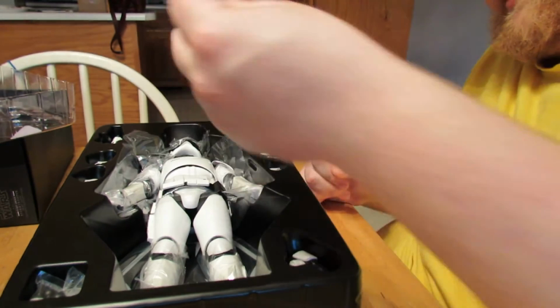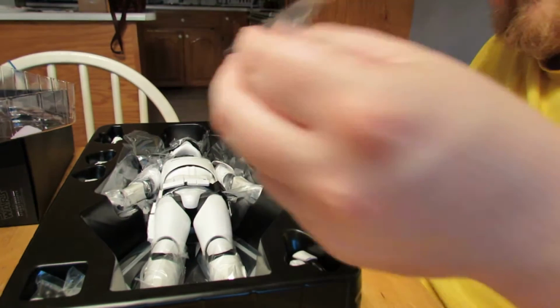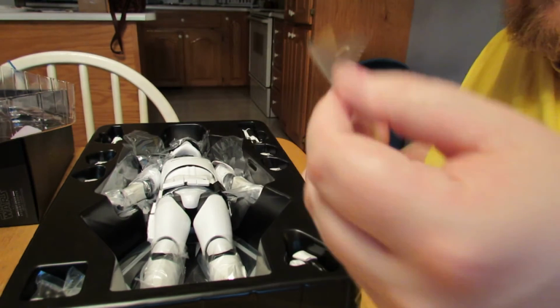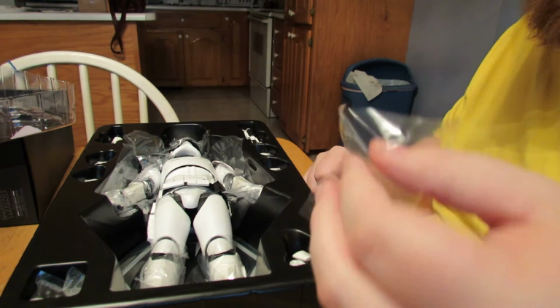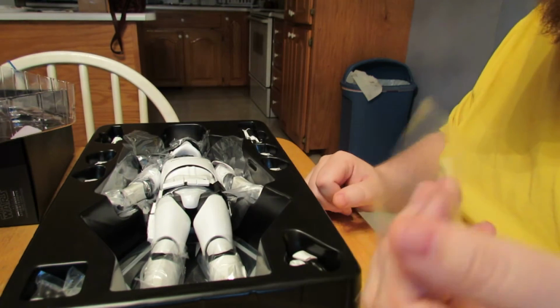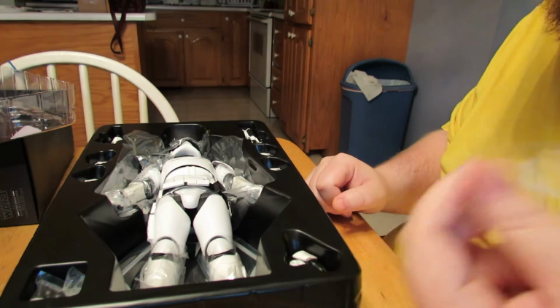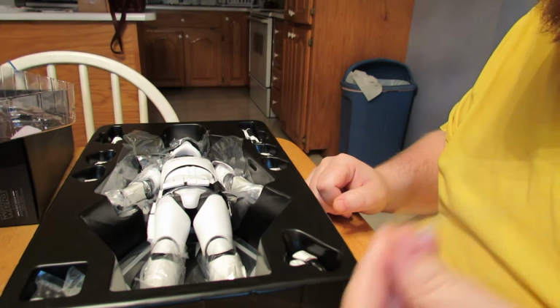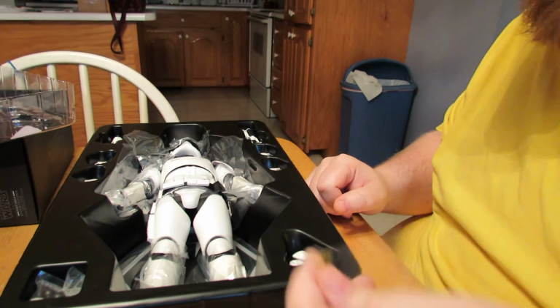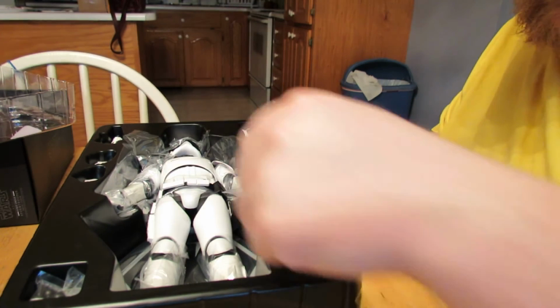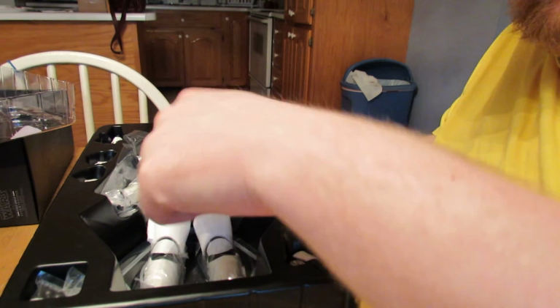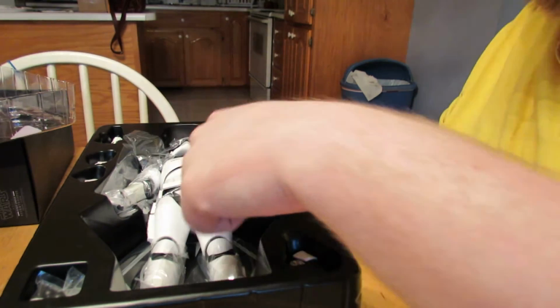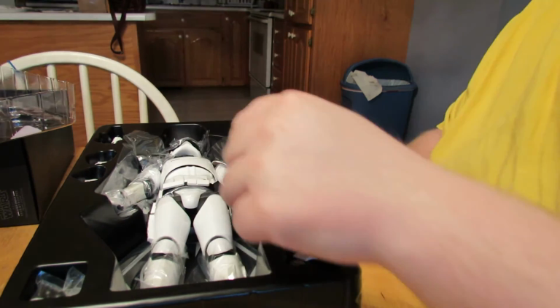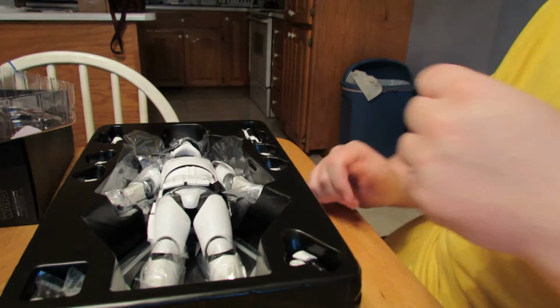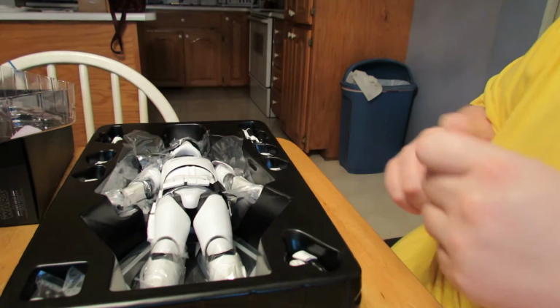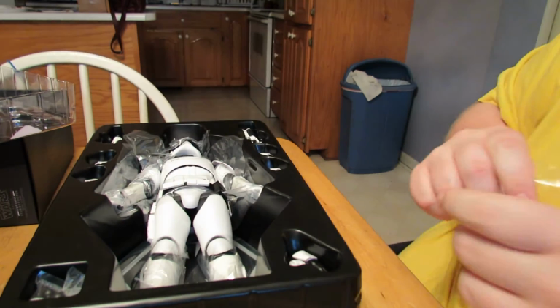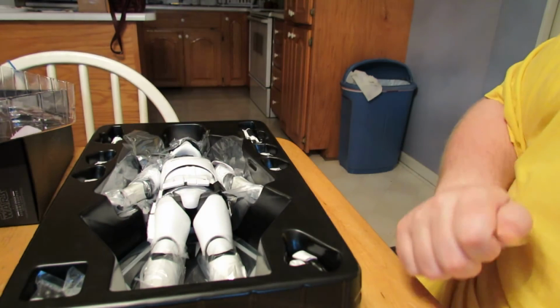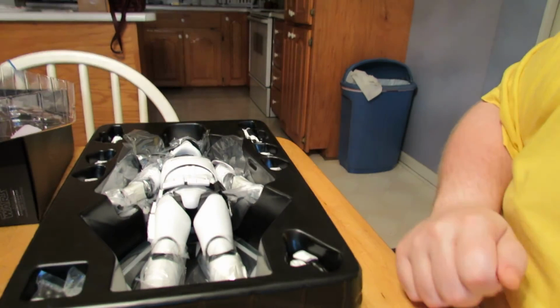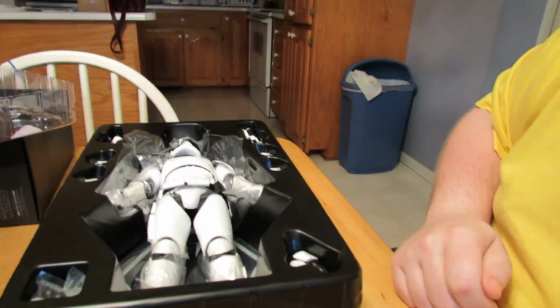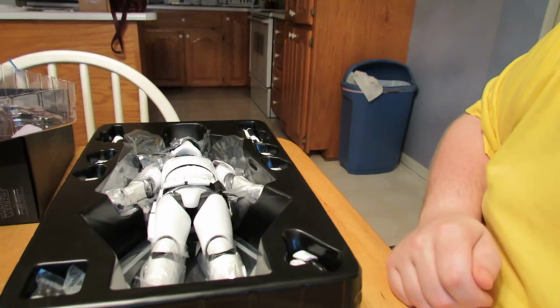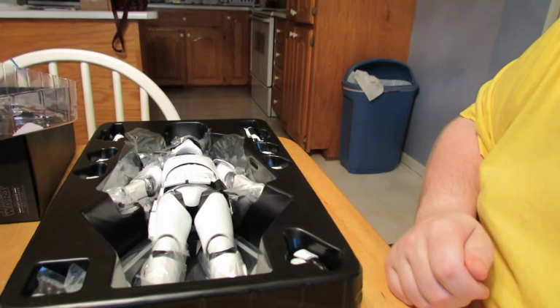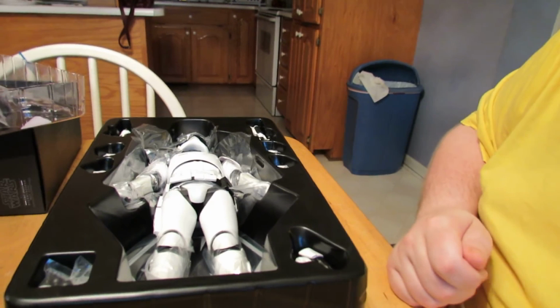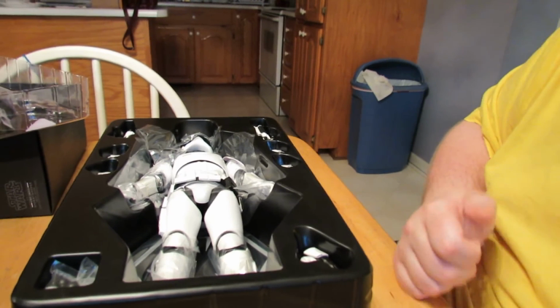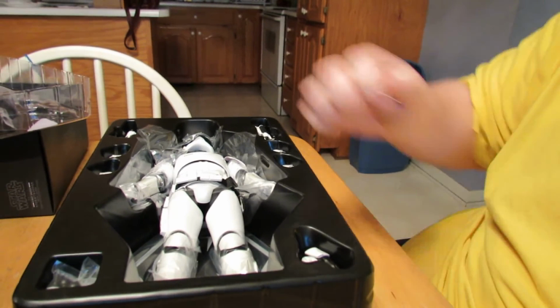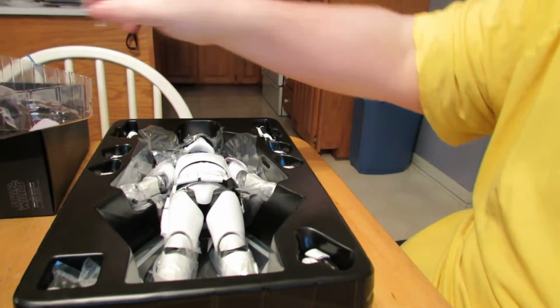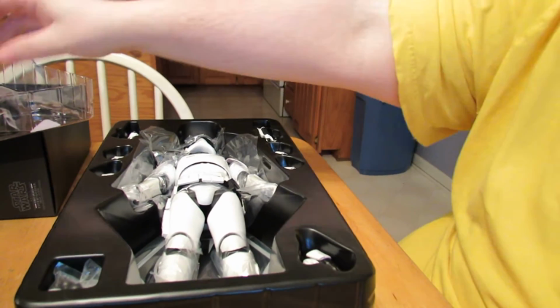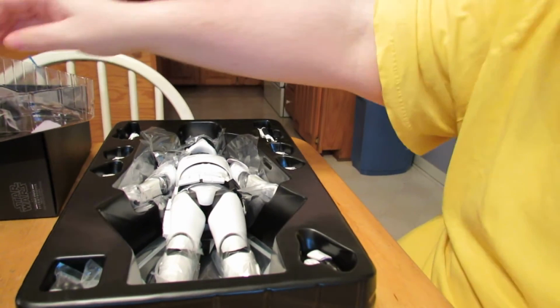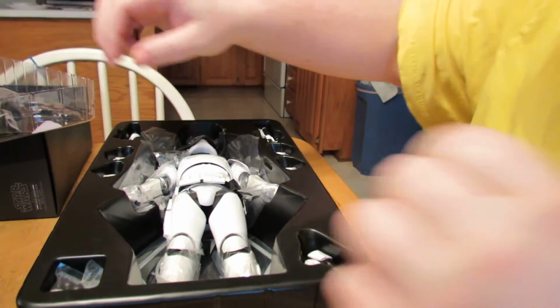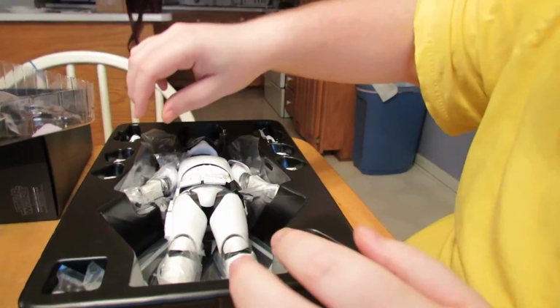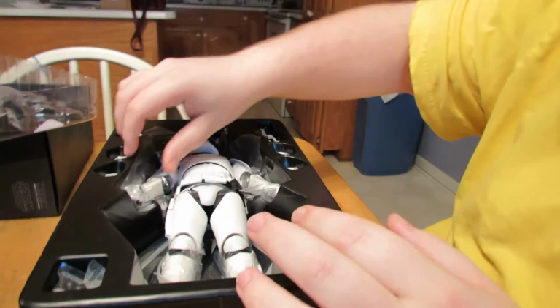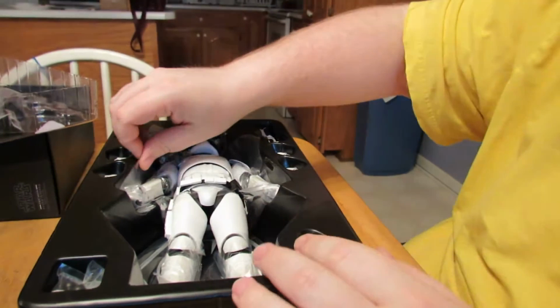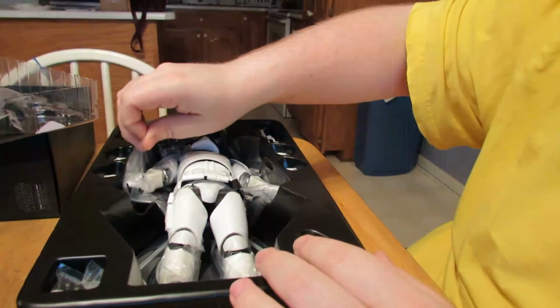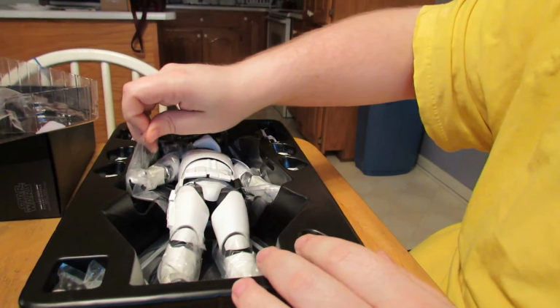I've seen a whole video where somebody does a modification where they take off the undersuit, and it gives a hell of a lot more articulation.